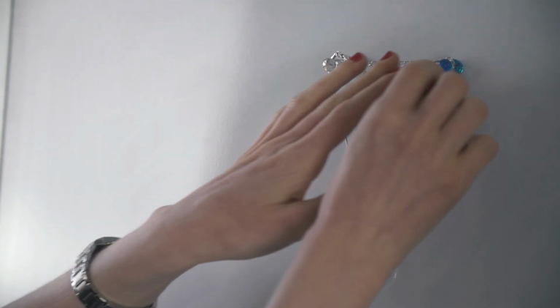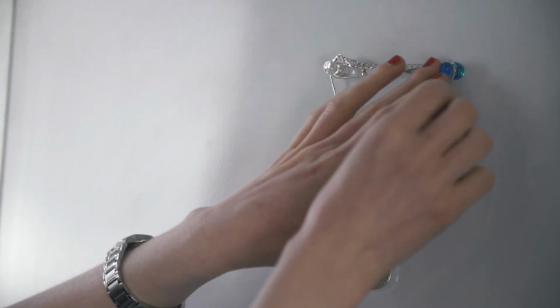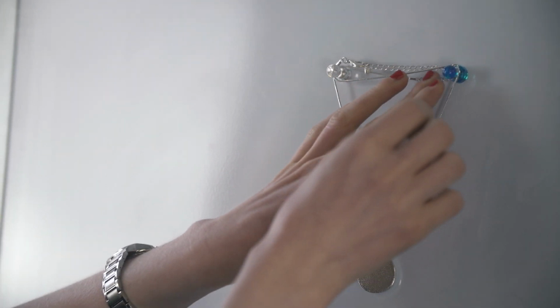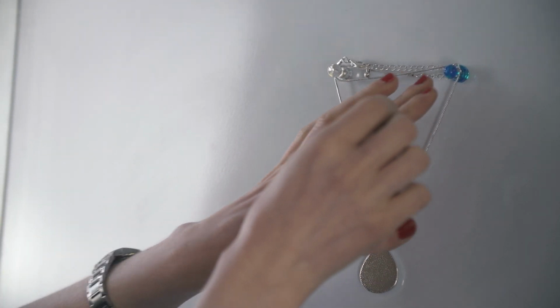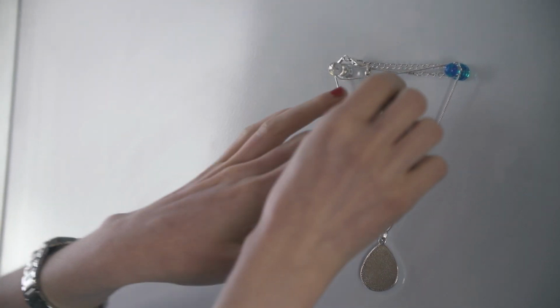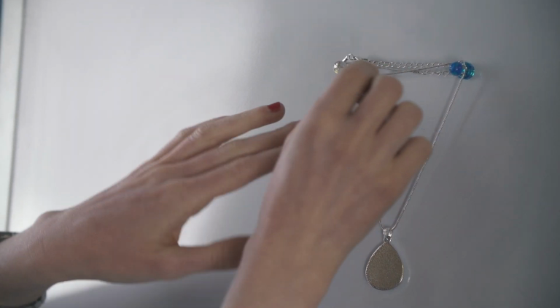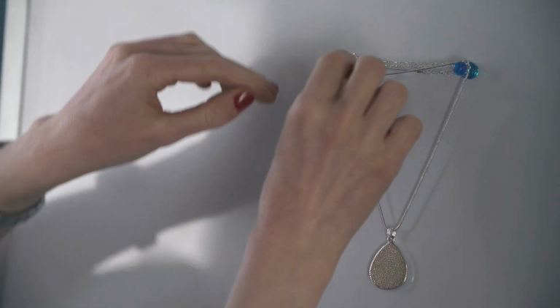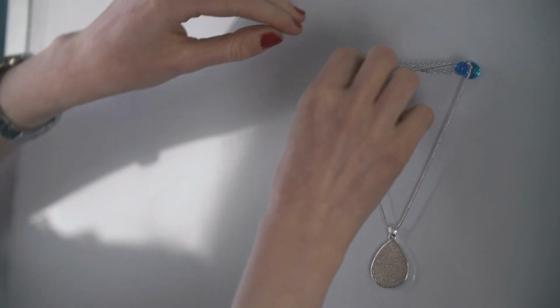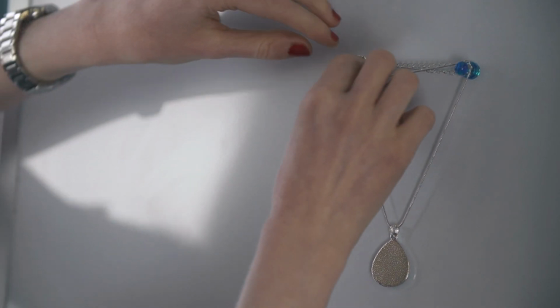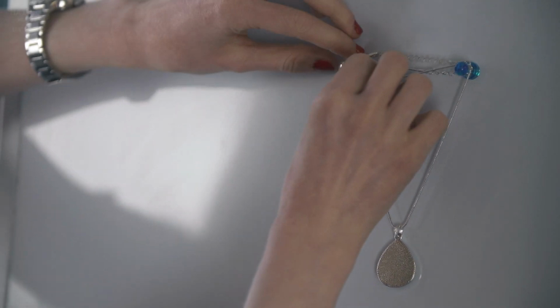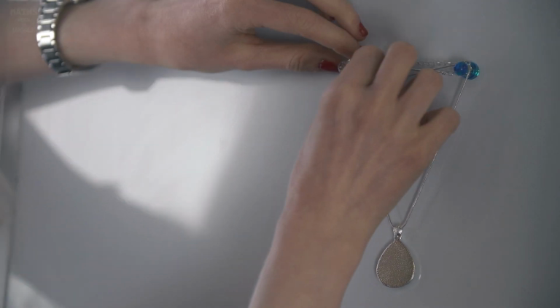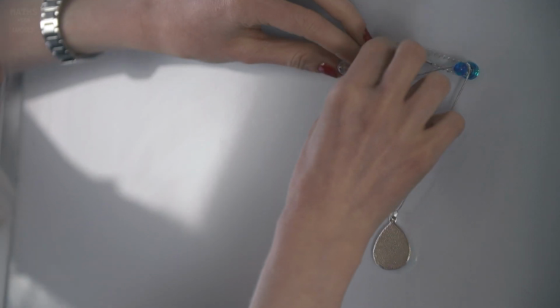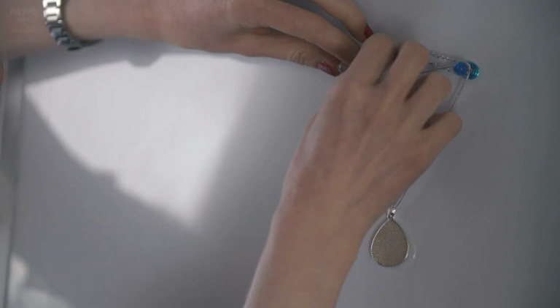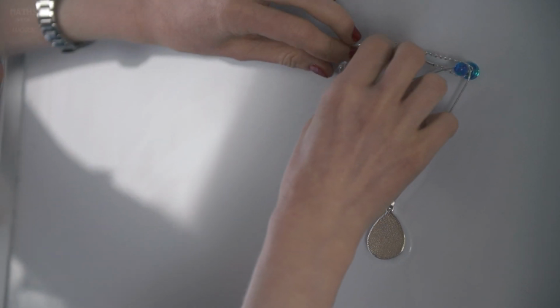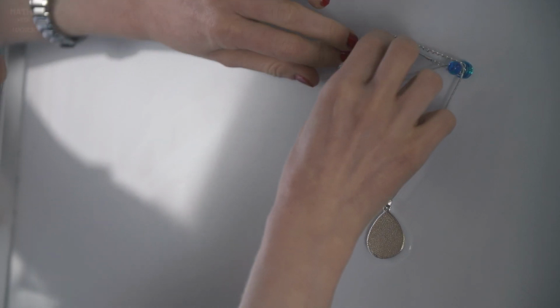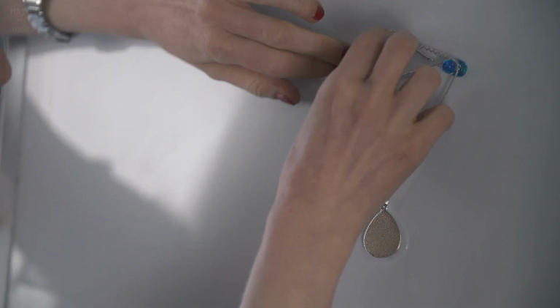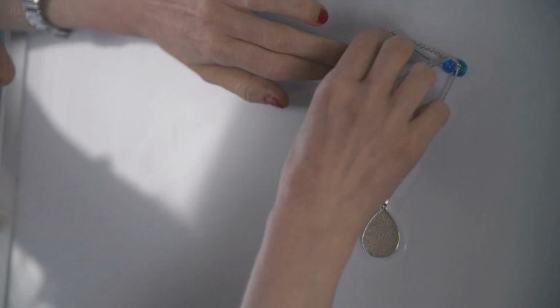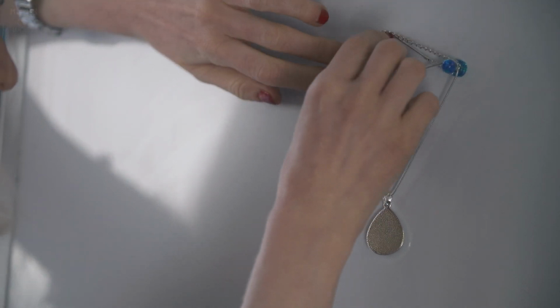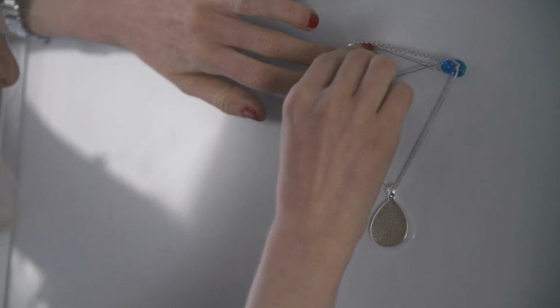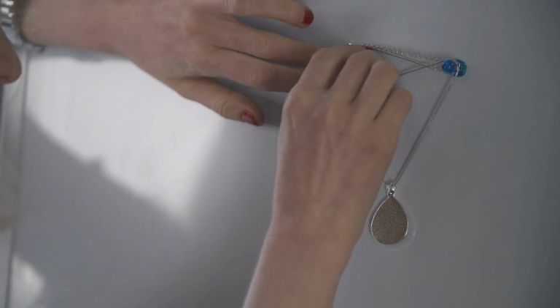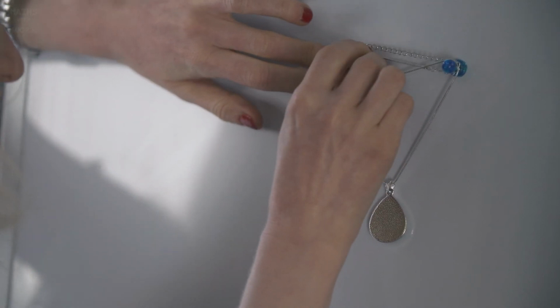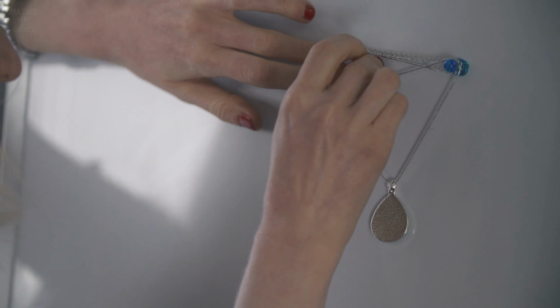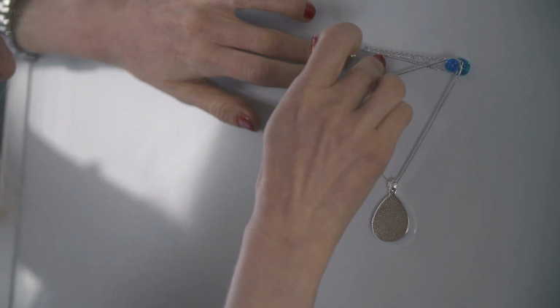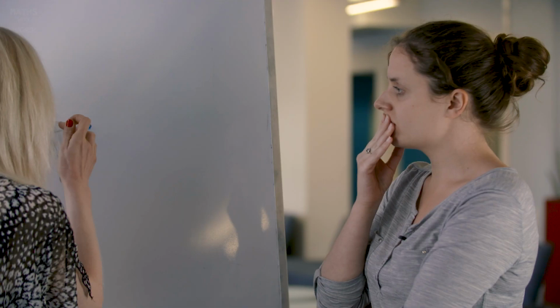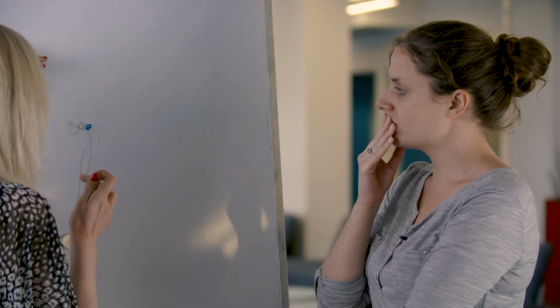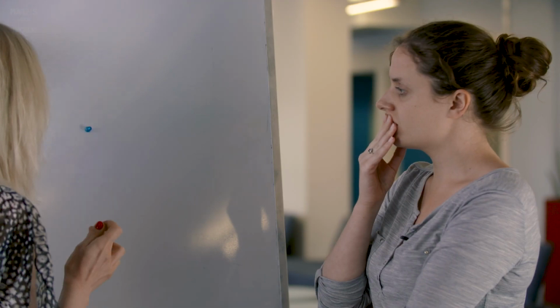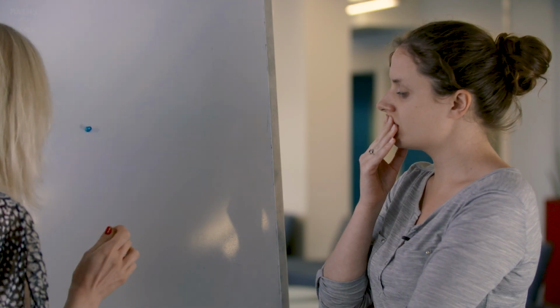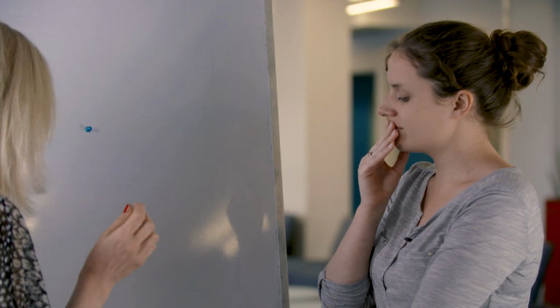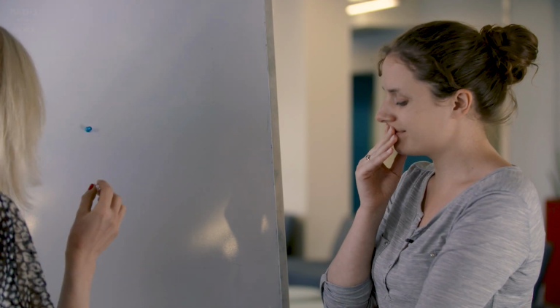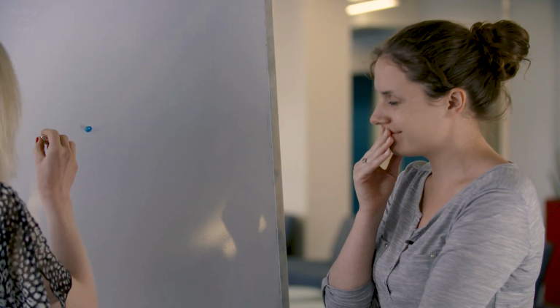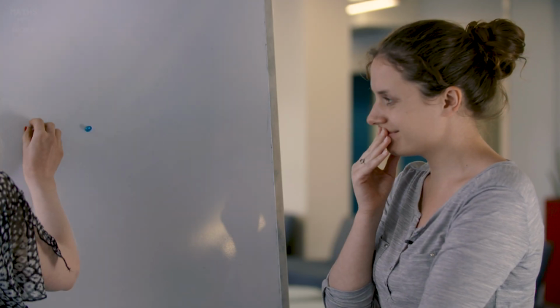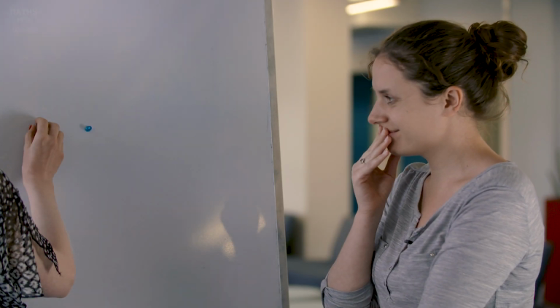Now let's see what happens if we remove the white nail. It falls.